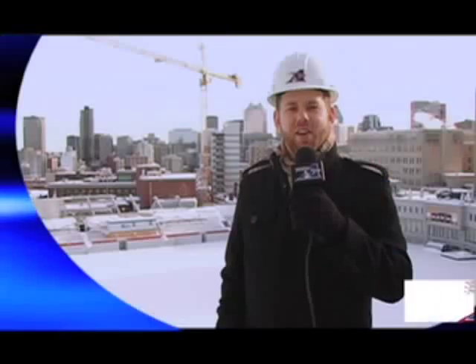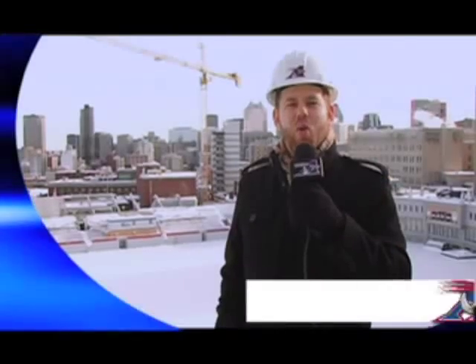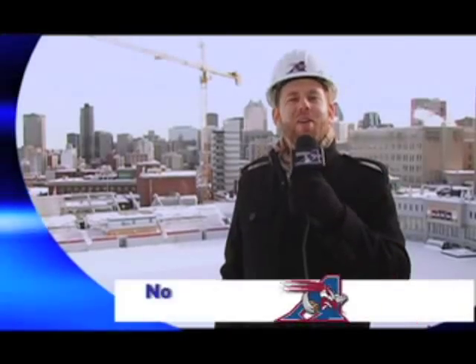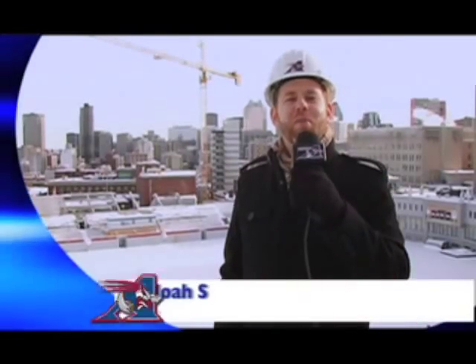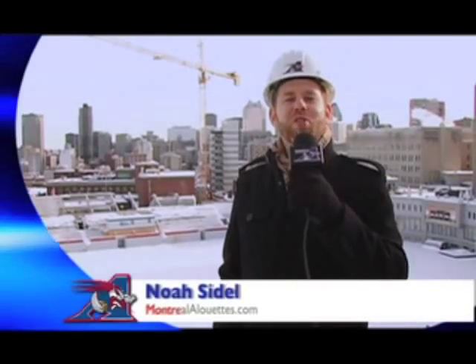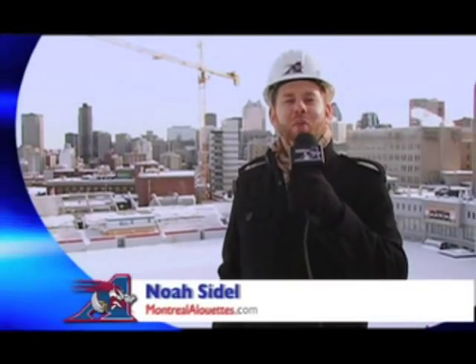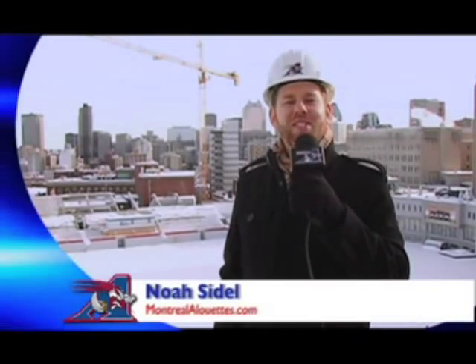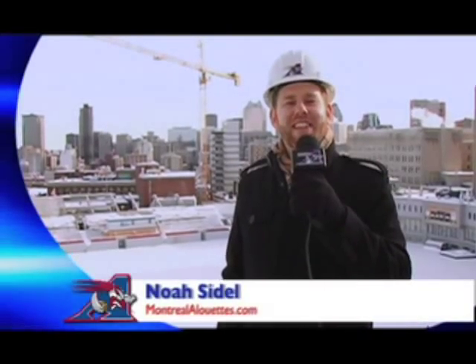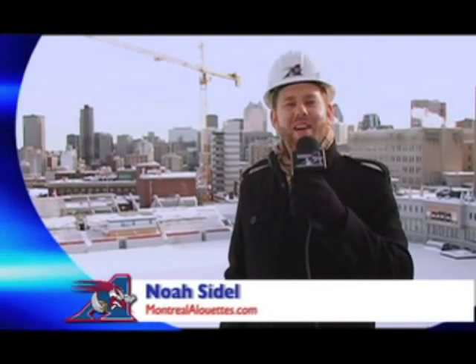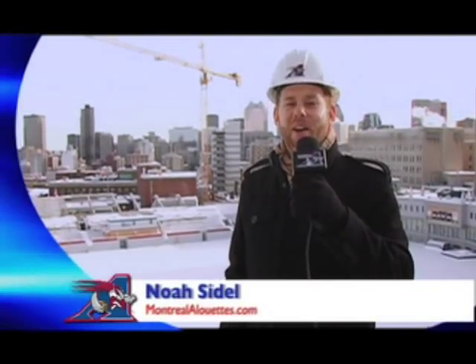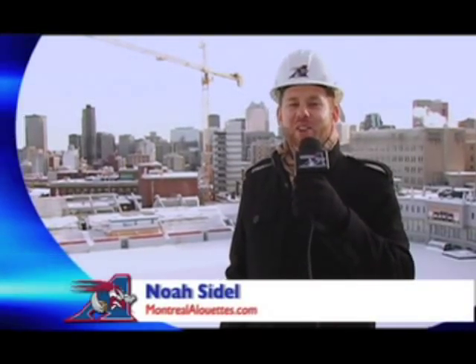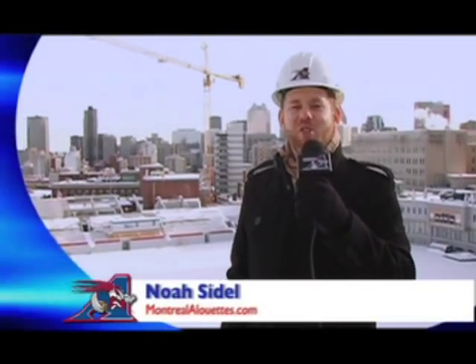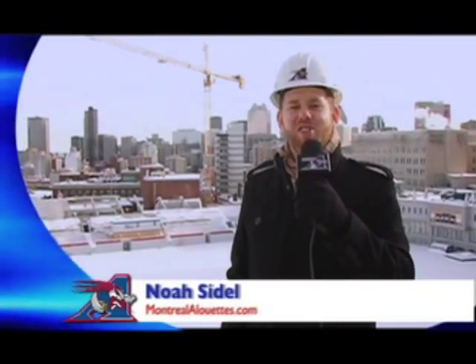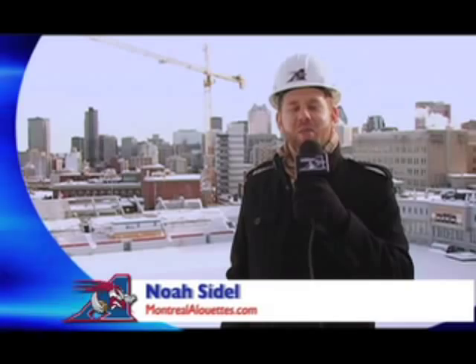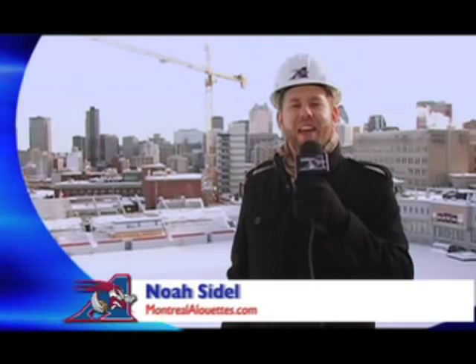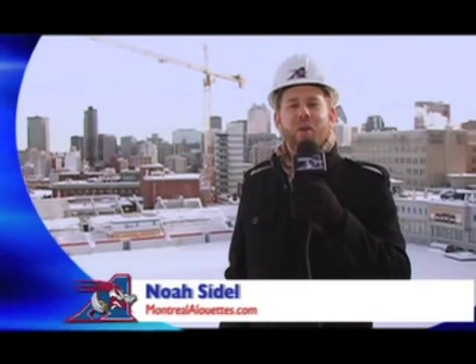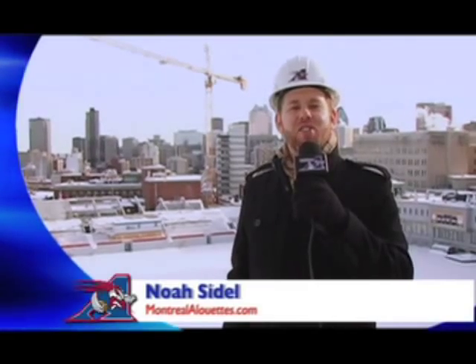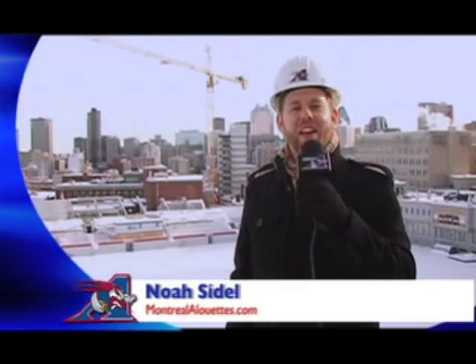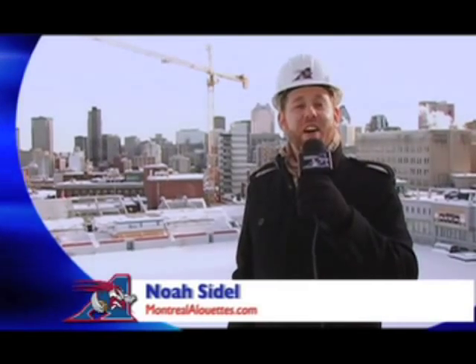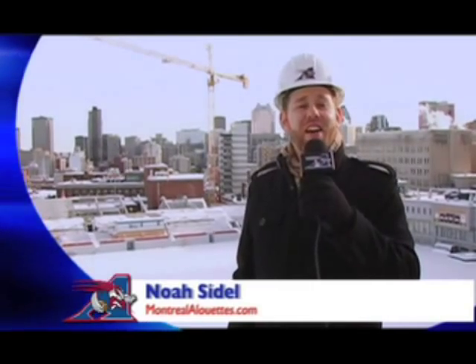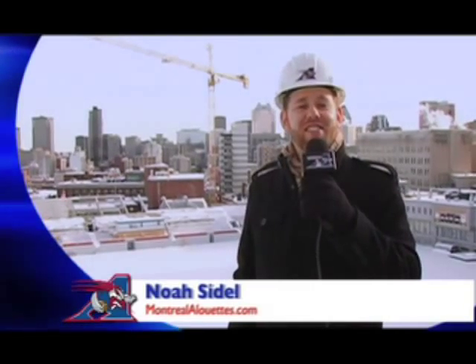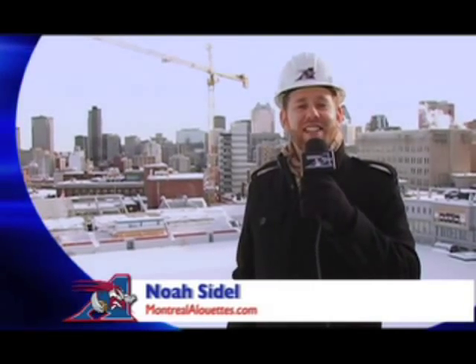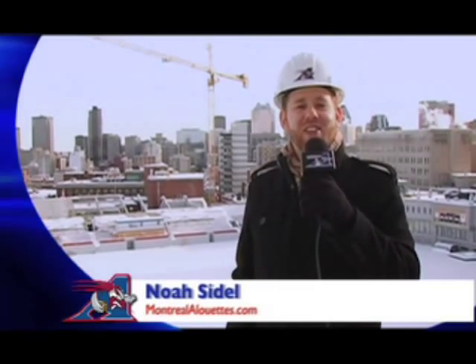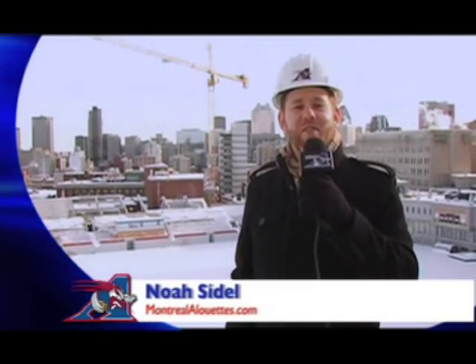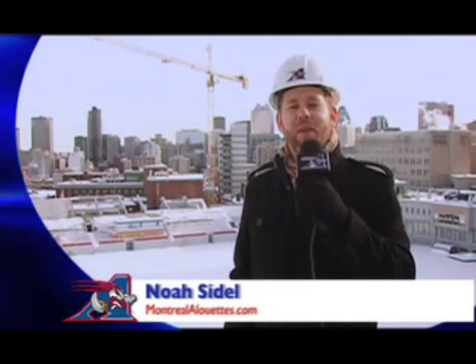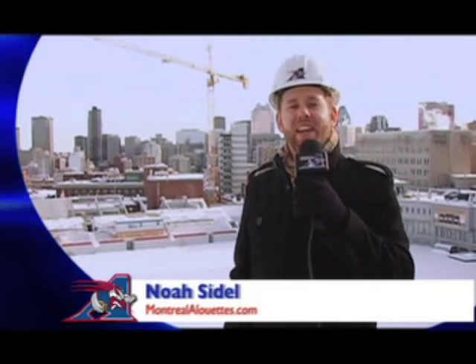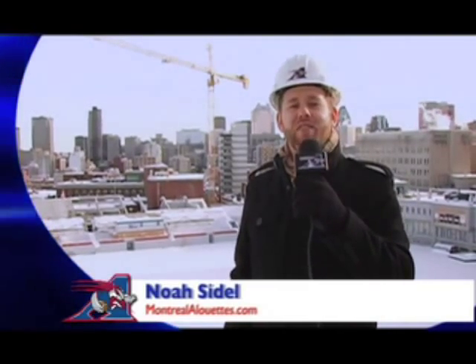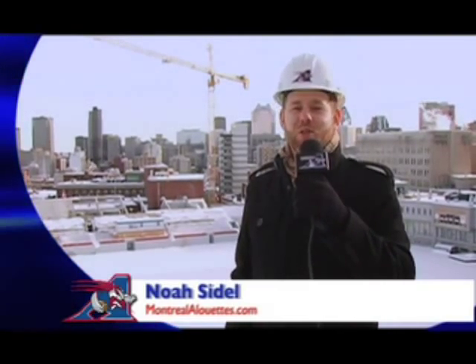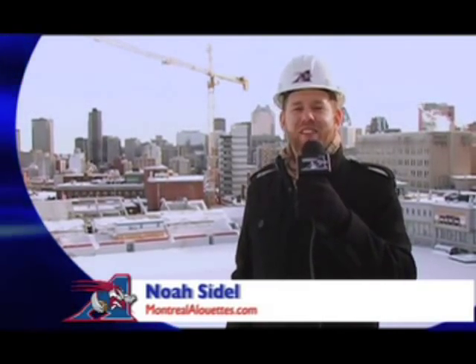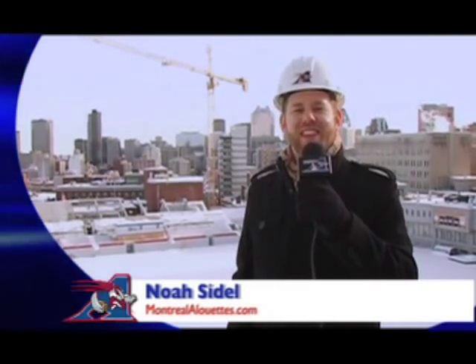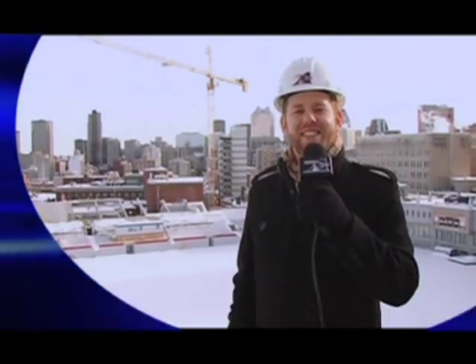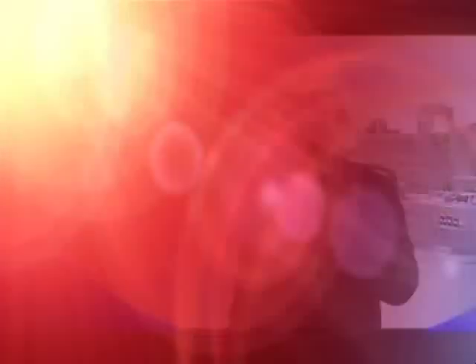Welcome to Percival Molson Stadium under construction, where the Alouettes are adding 5,000 seats in time for the beginning of the 2010 season.